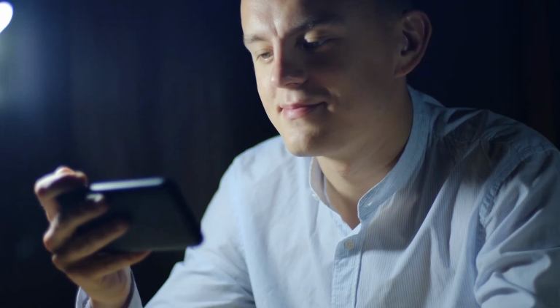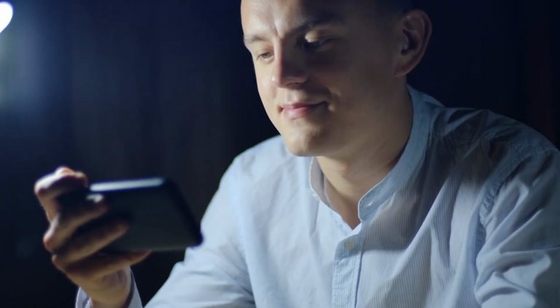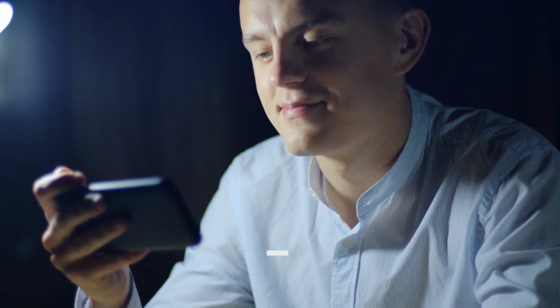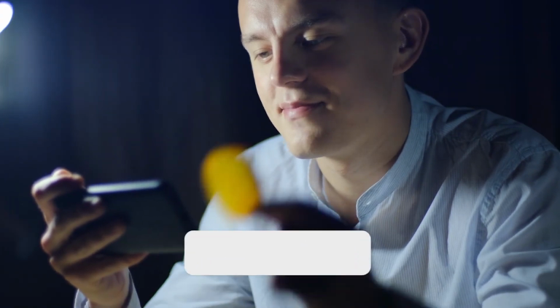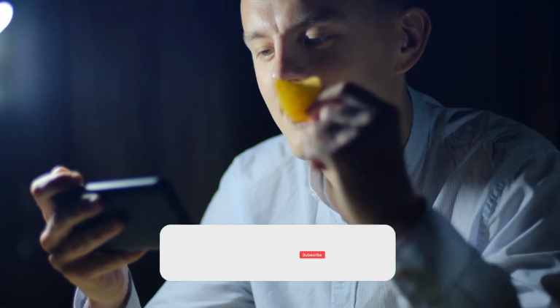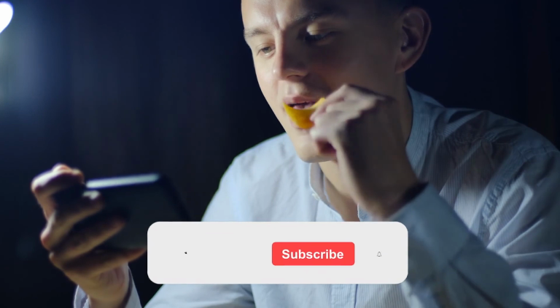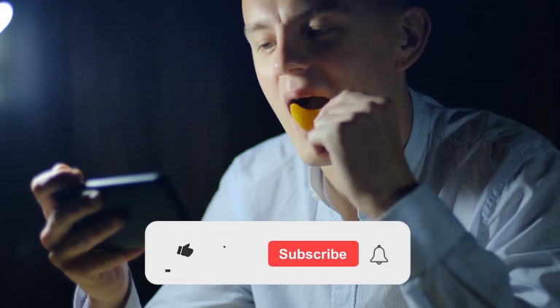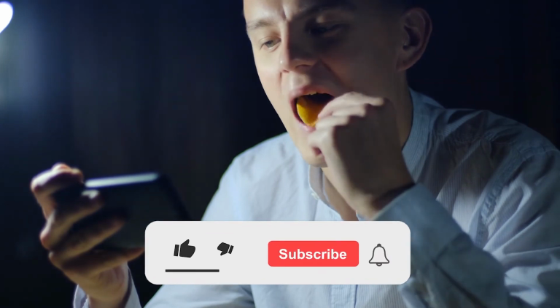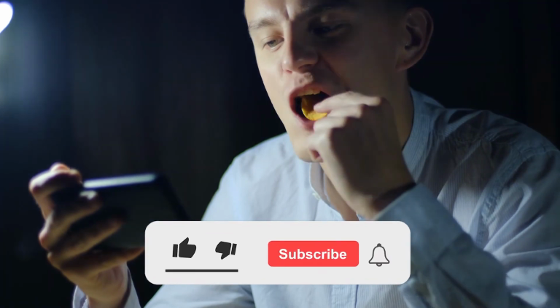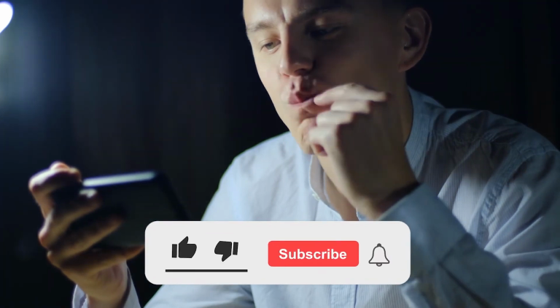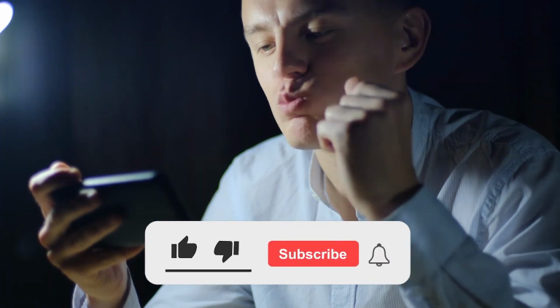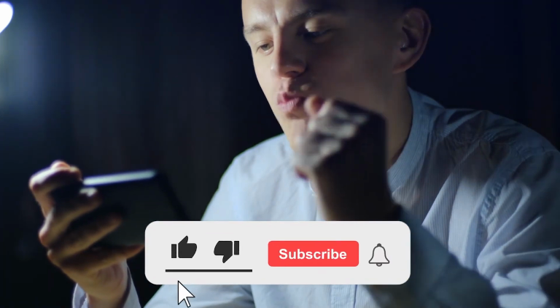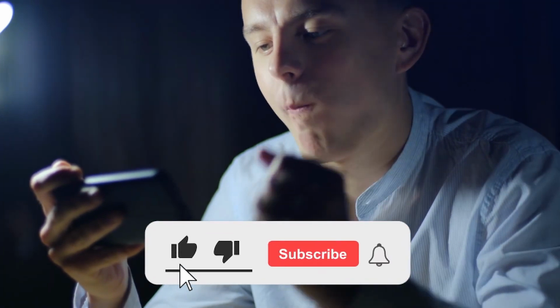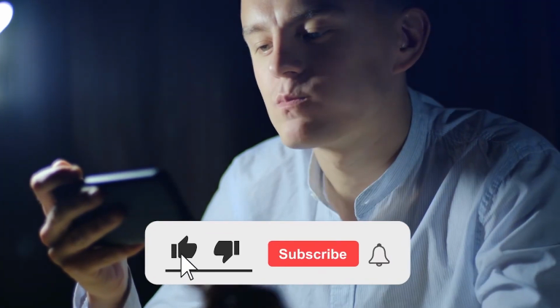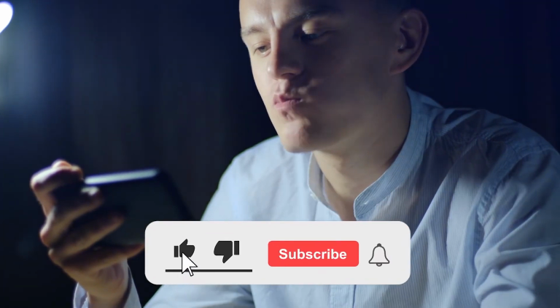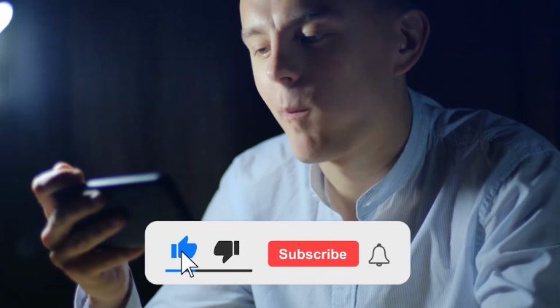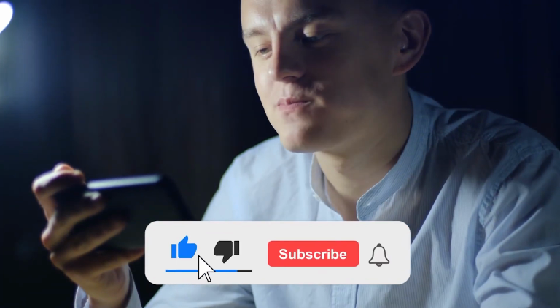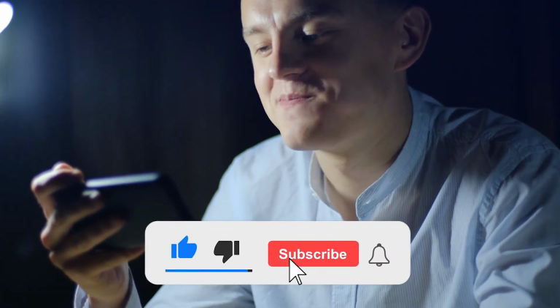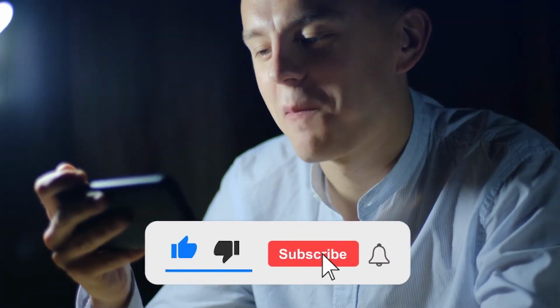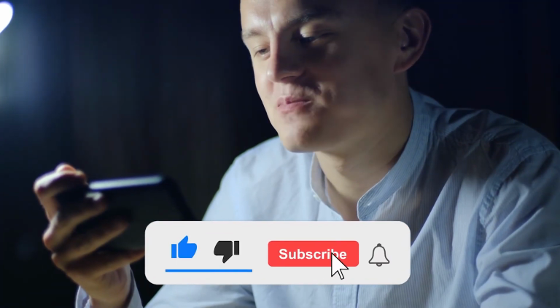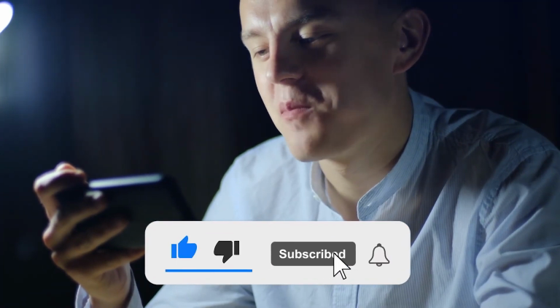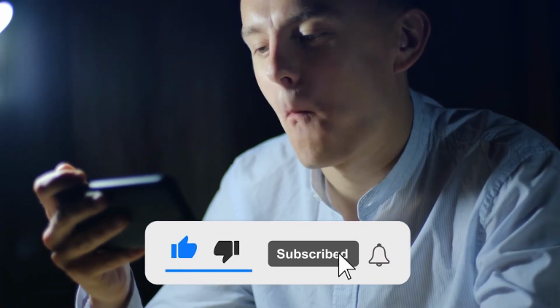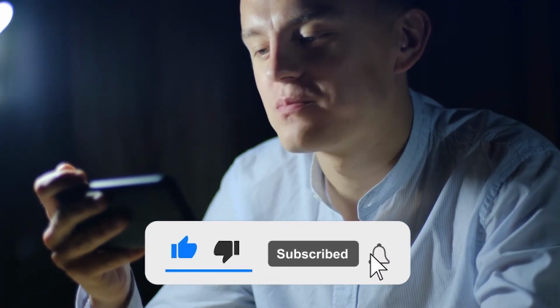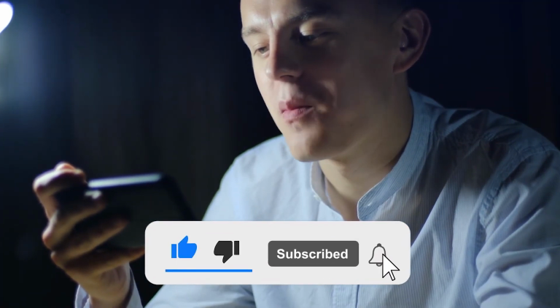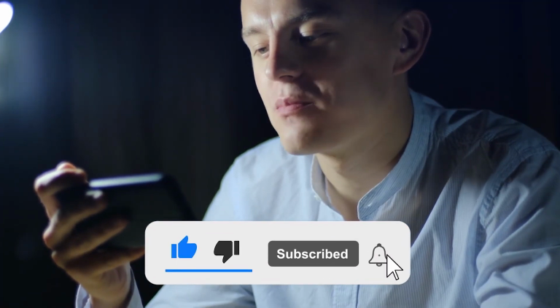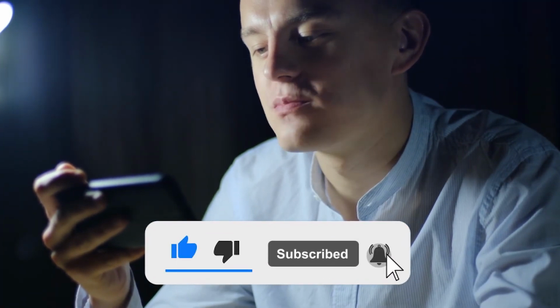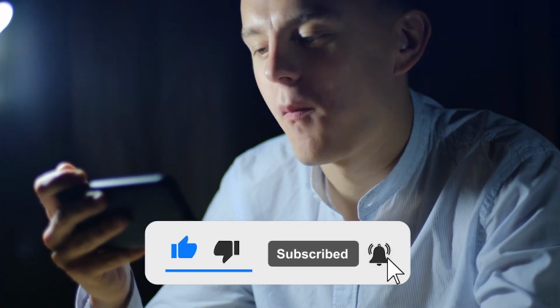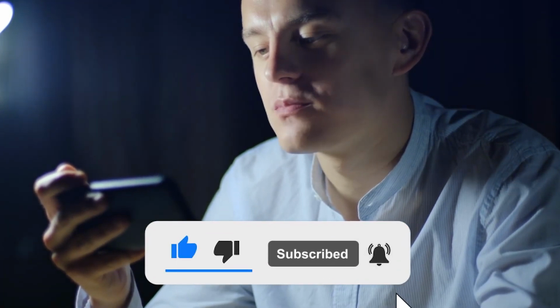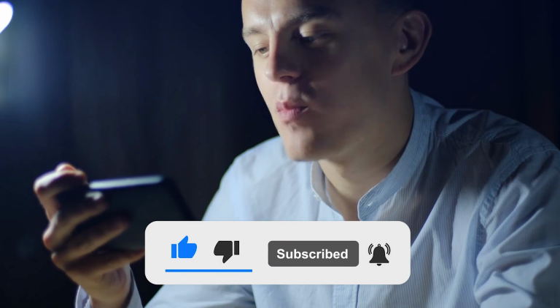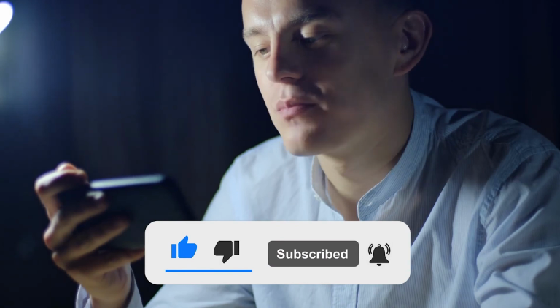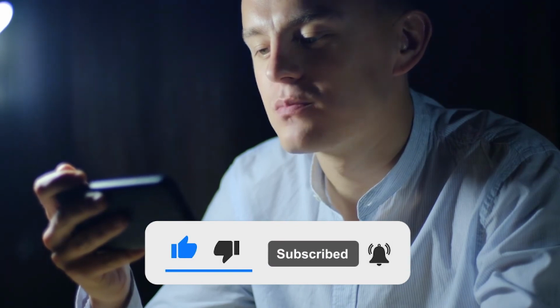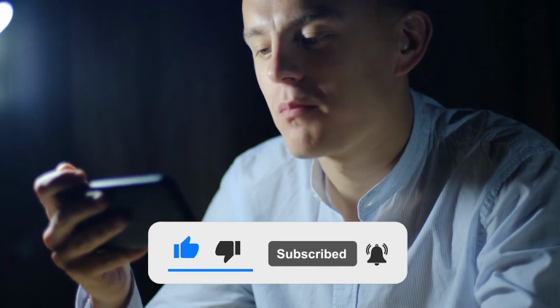I hope you enjoyed the video. You can share your thoughts about the video in the comment section and please subscribe to our YouTube channel. See you soon in another video.